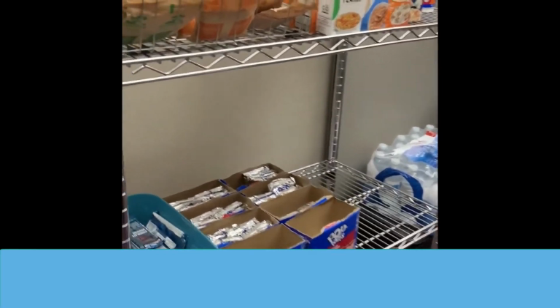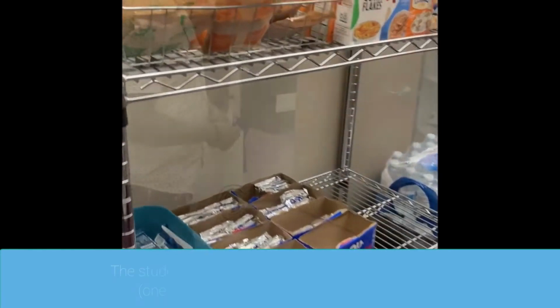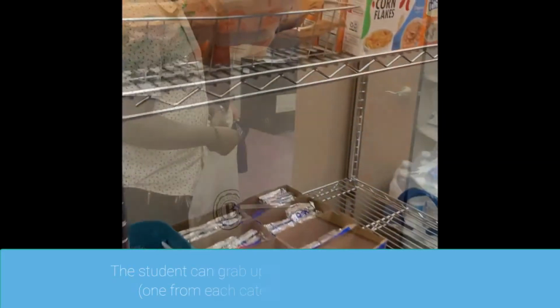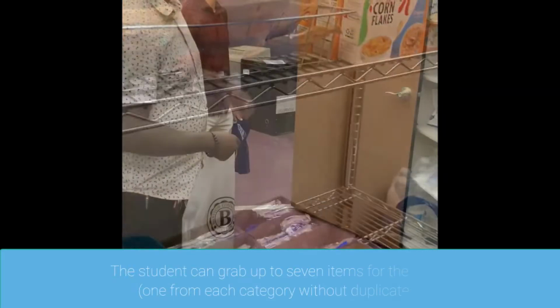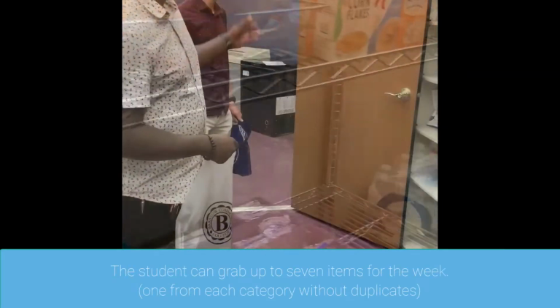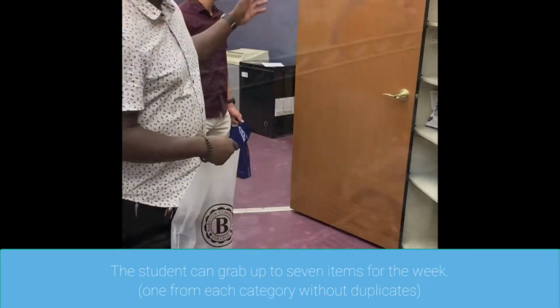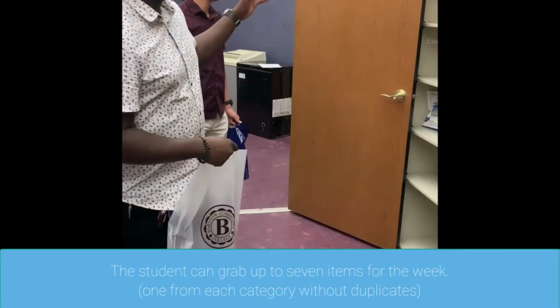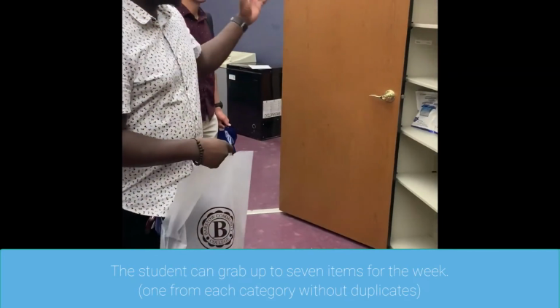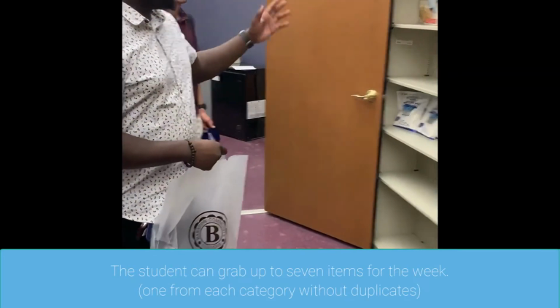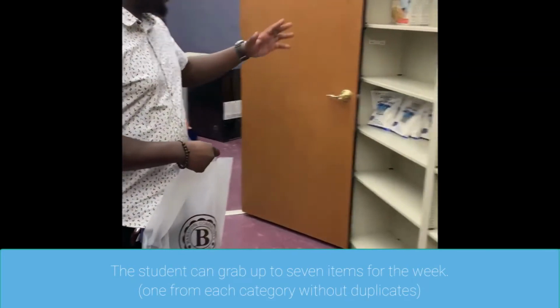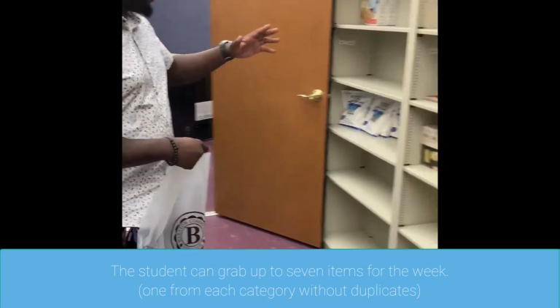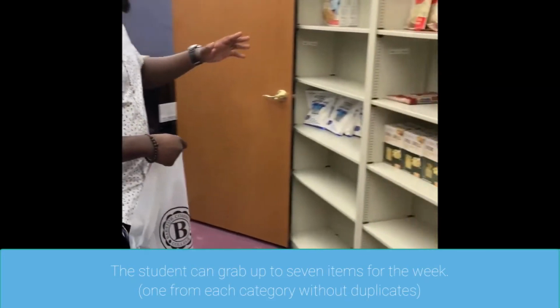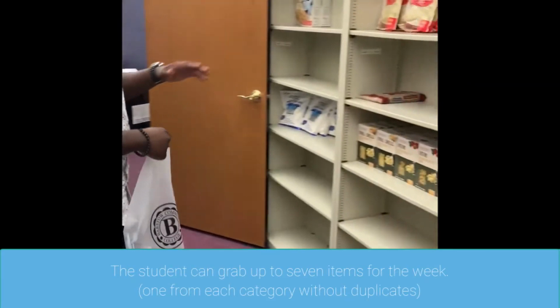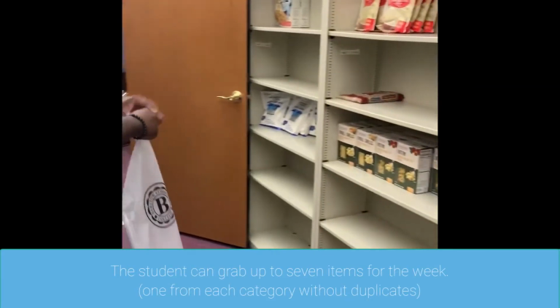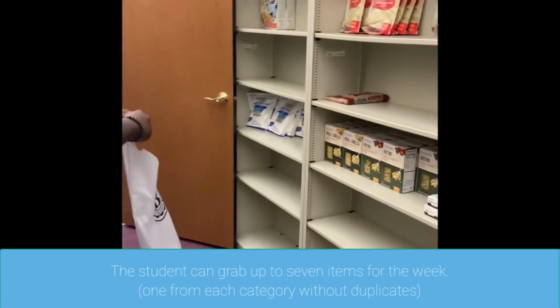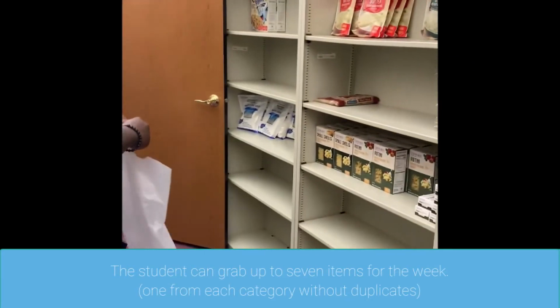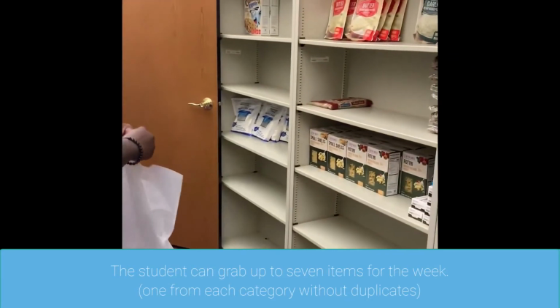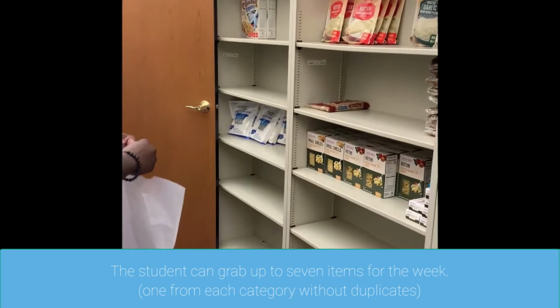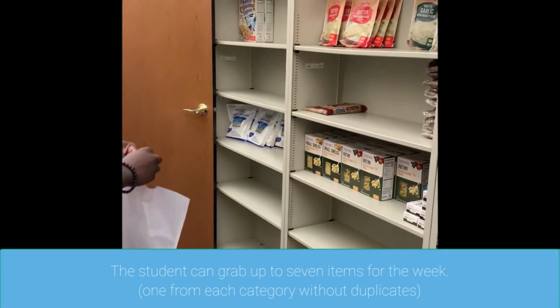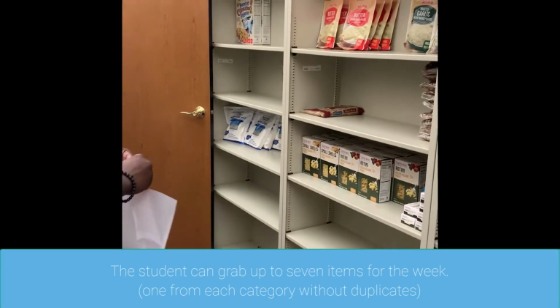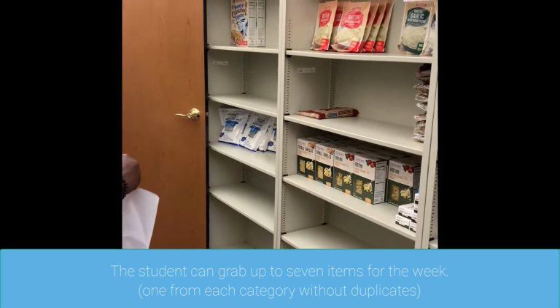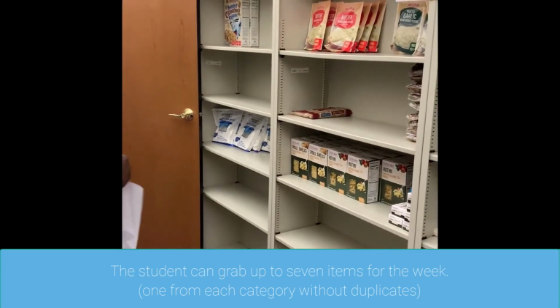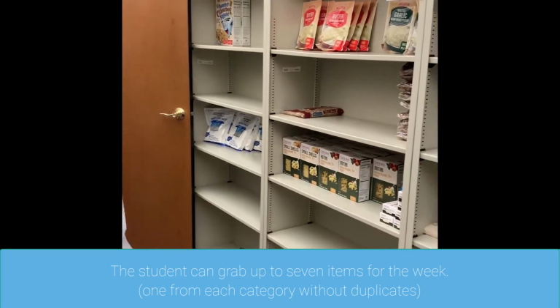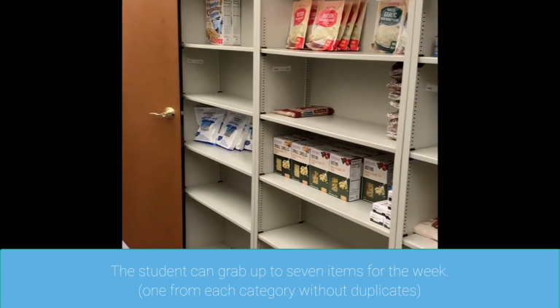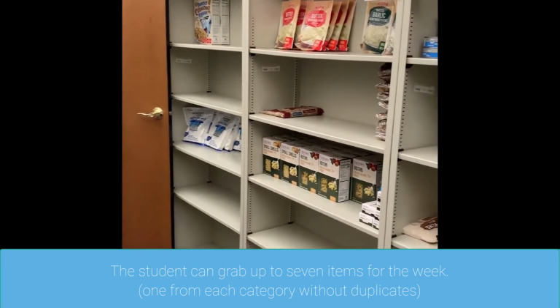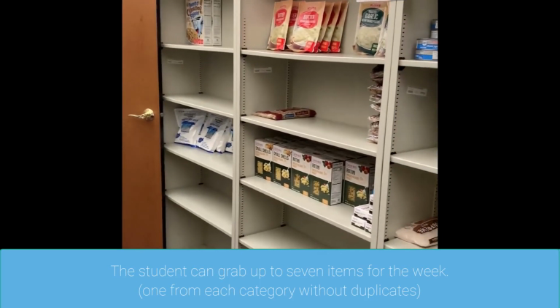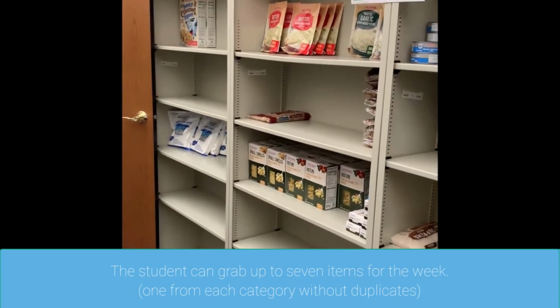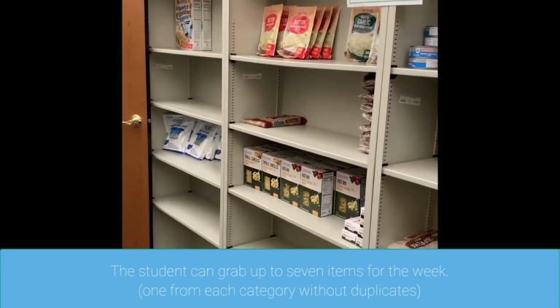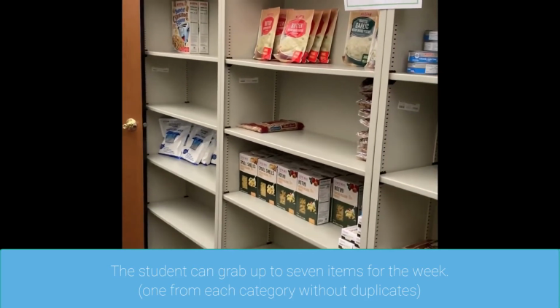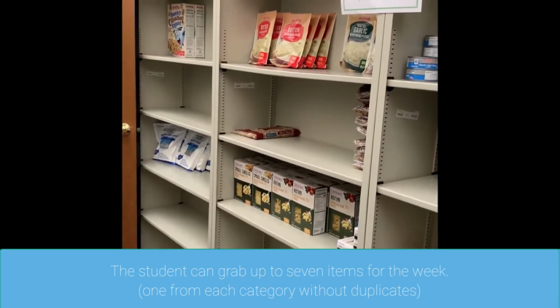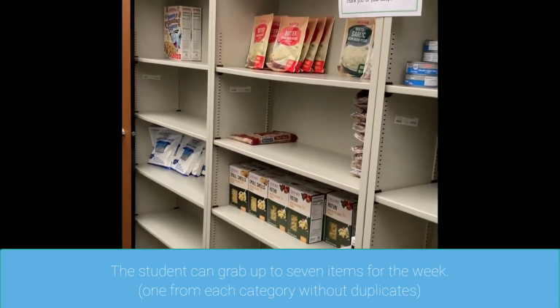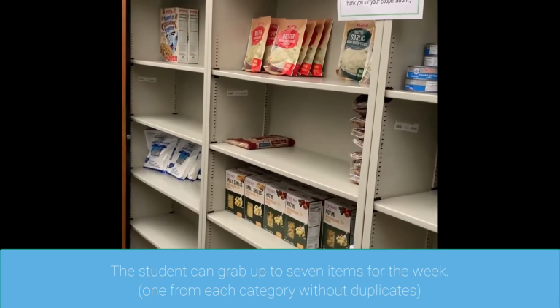The student can grab up to seven items for the week, one from each category without duplicates.